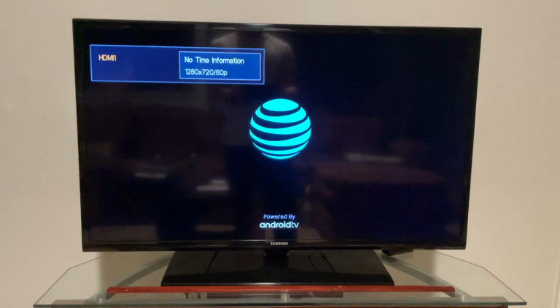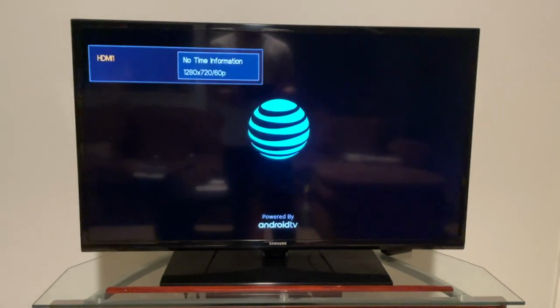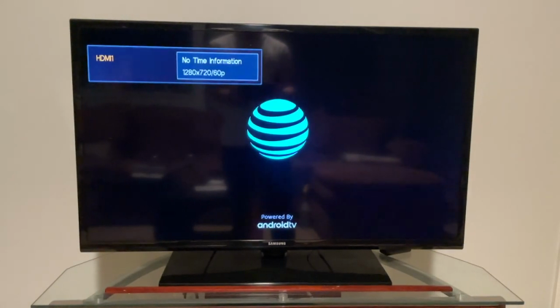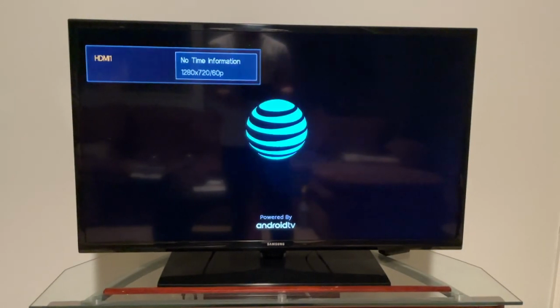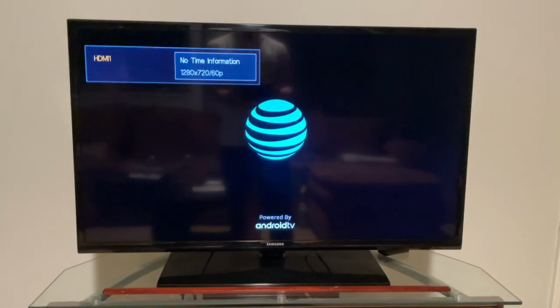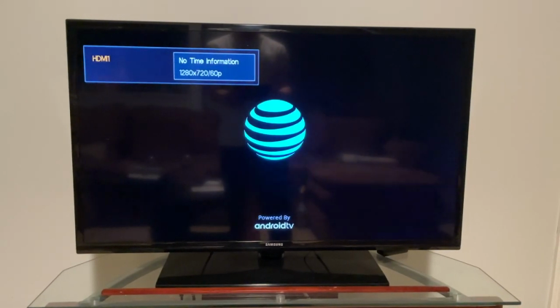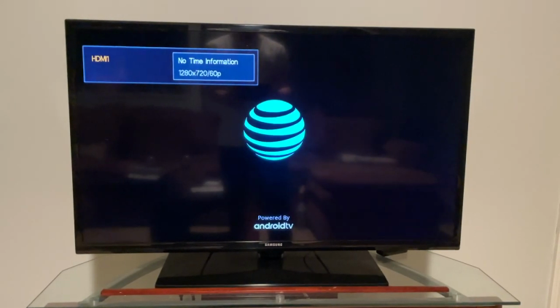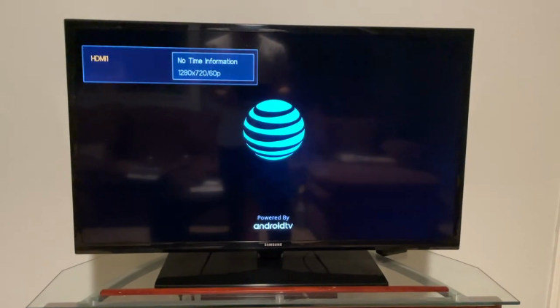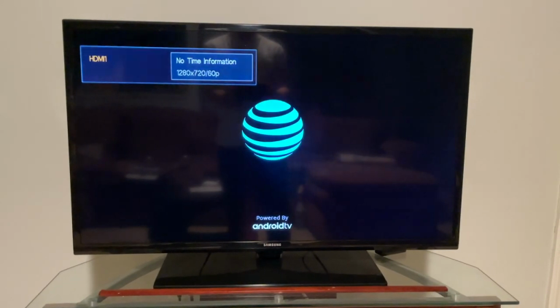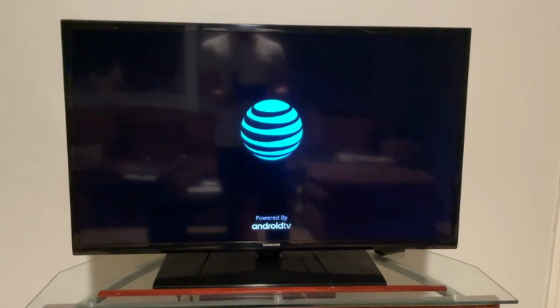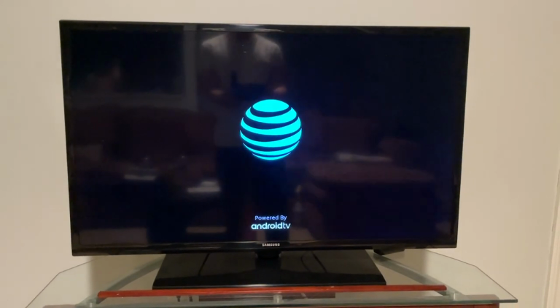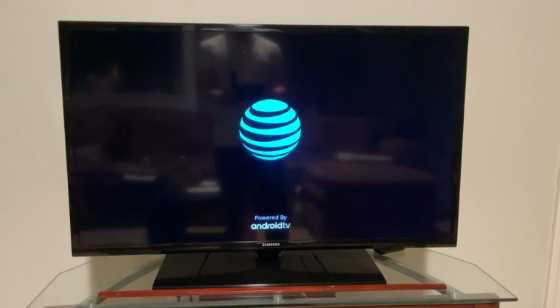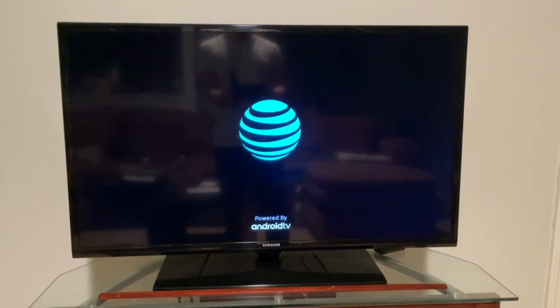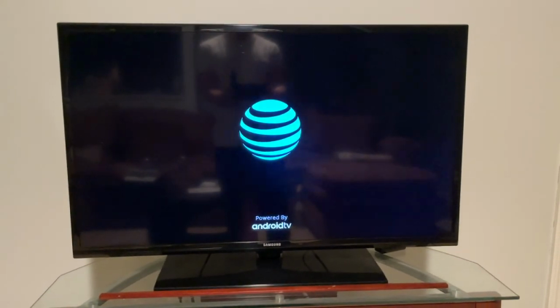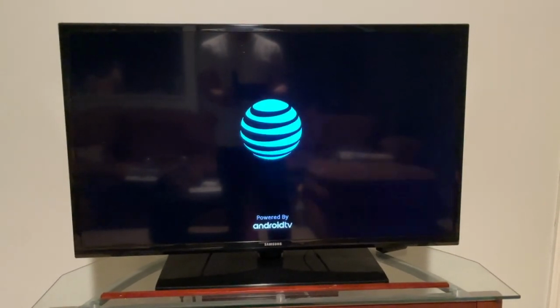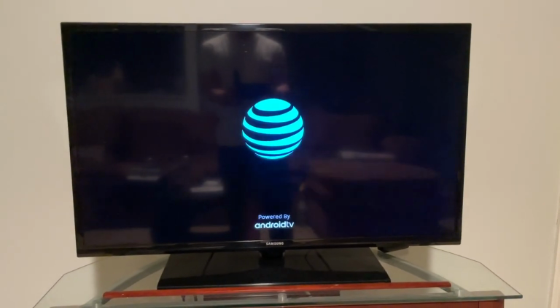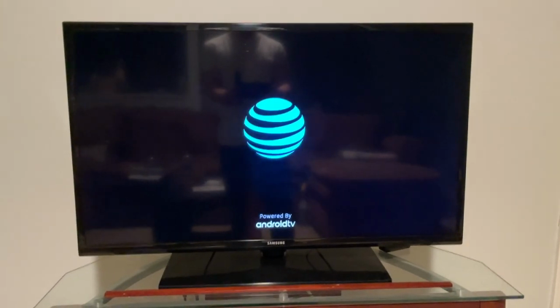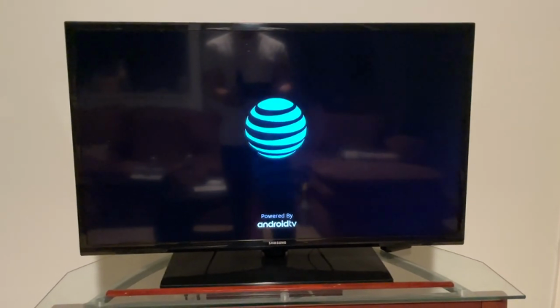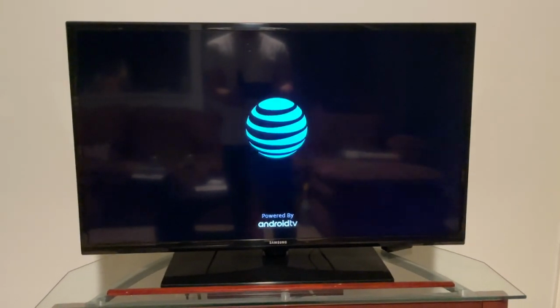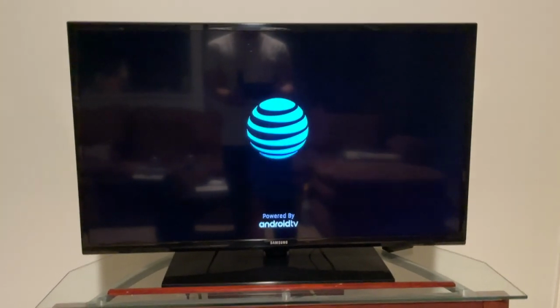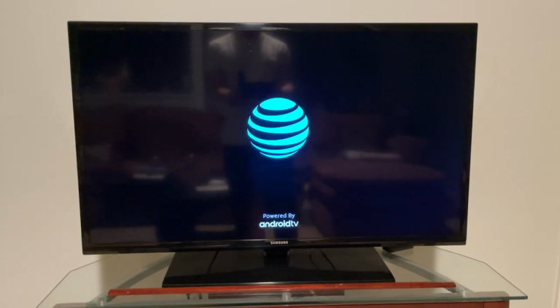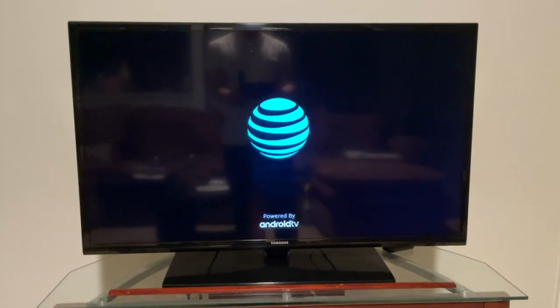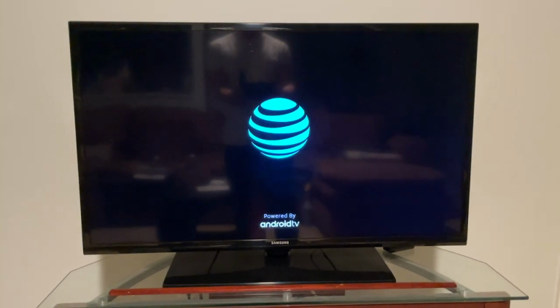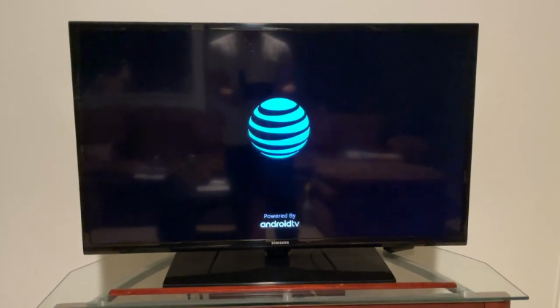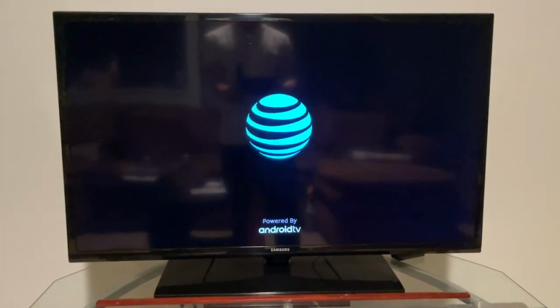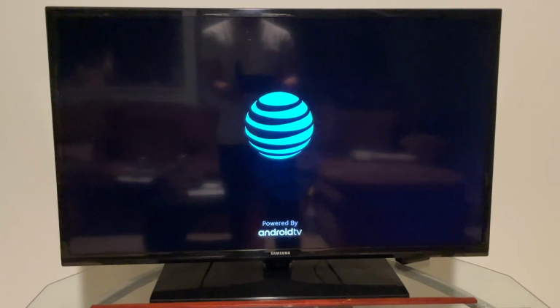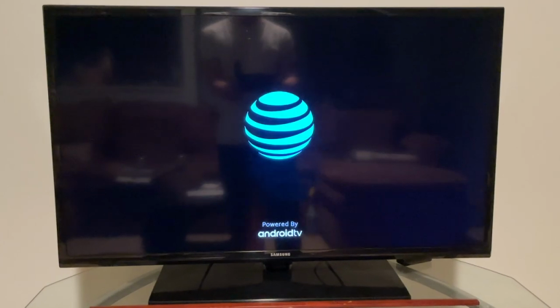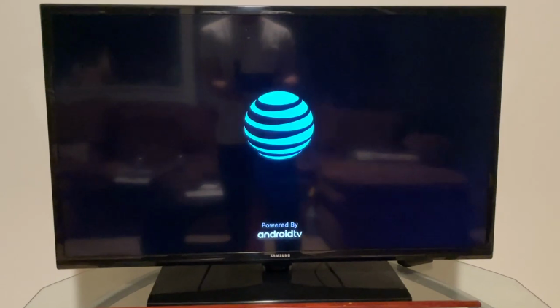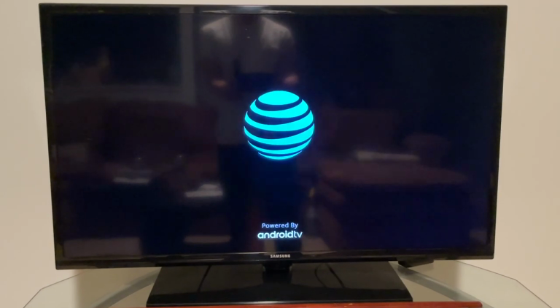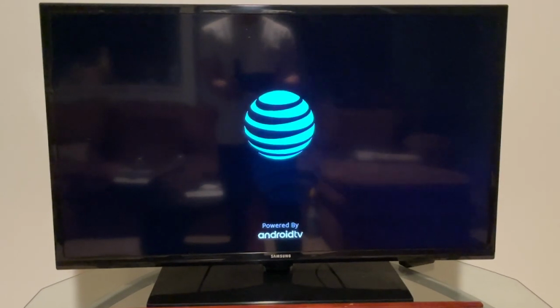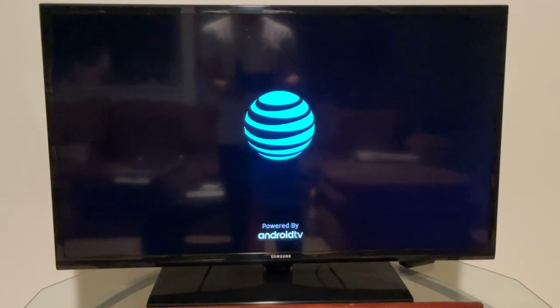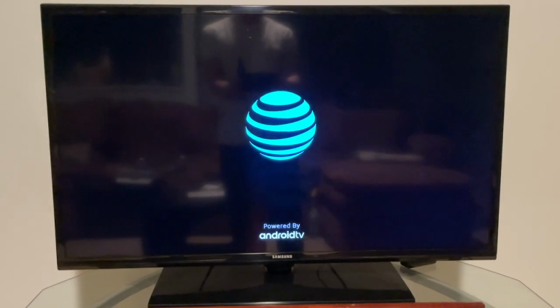We're powering it up for the first time and it says 'Powered by Android TV.'